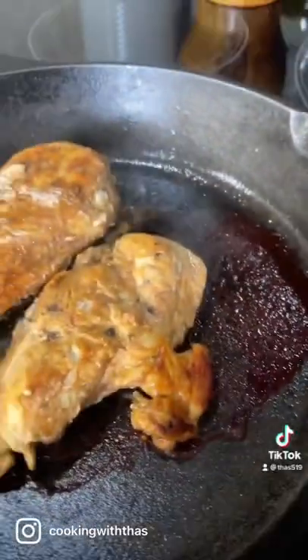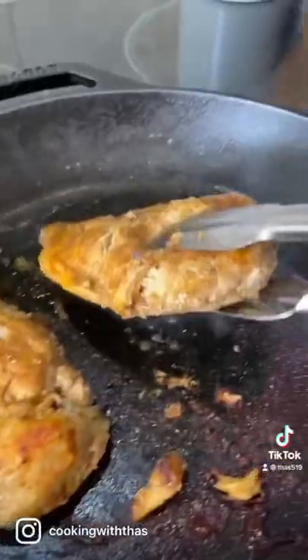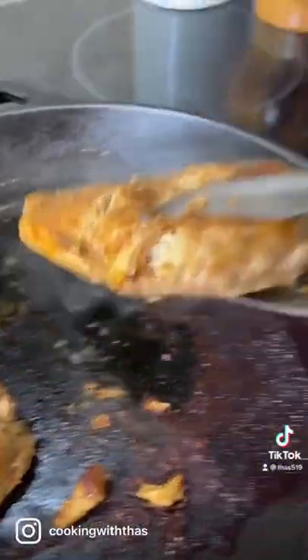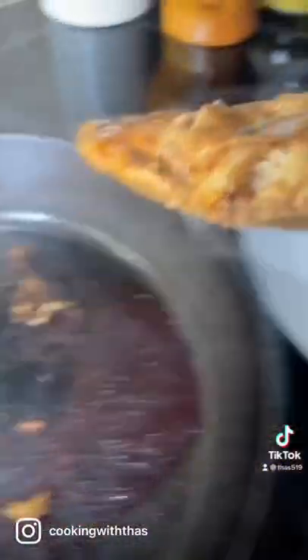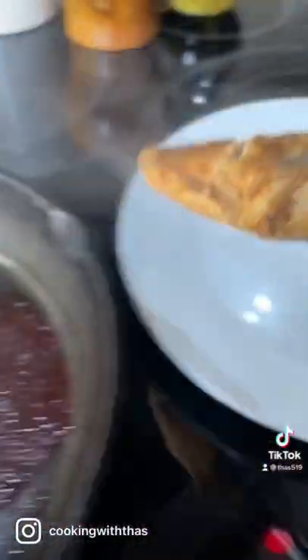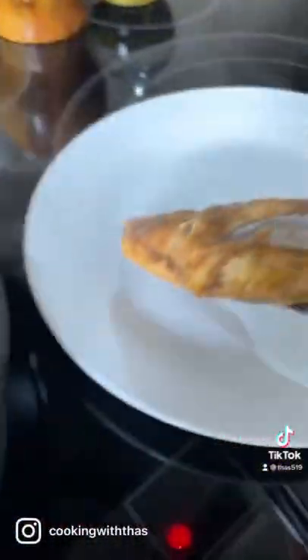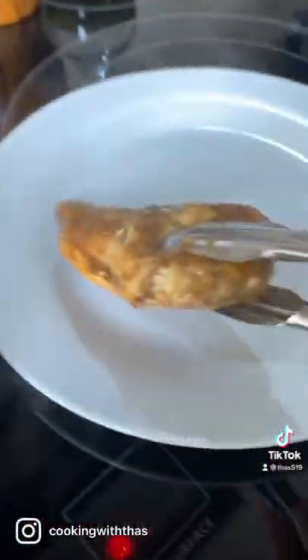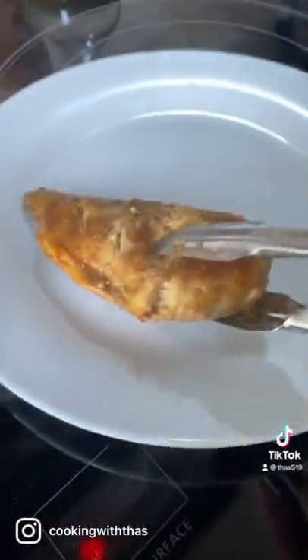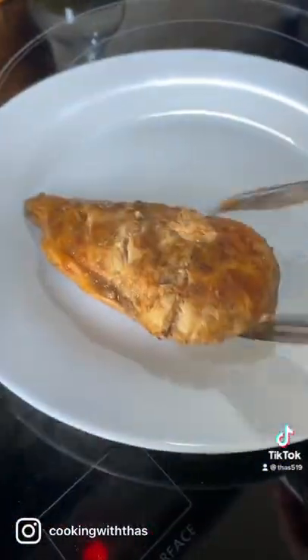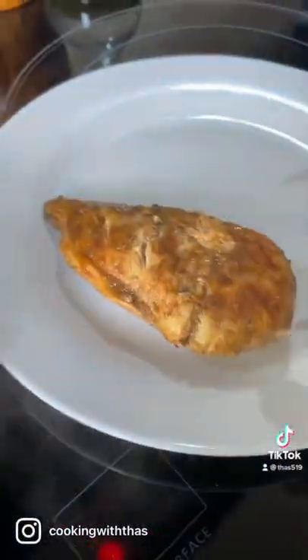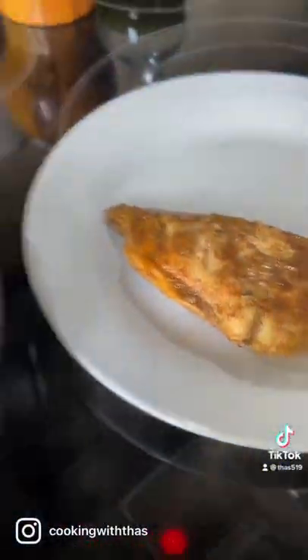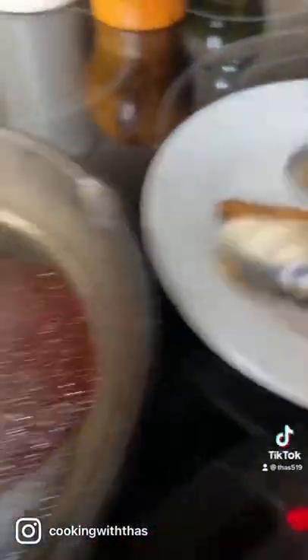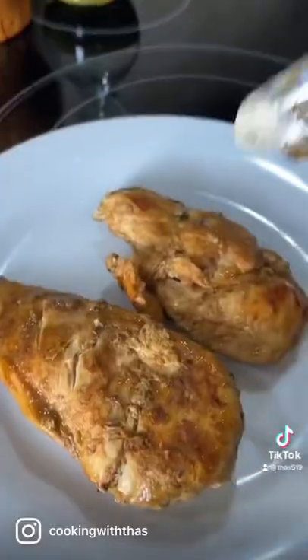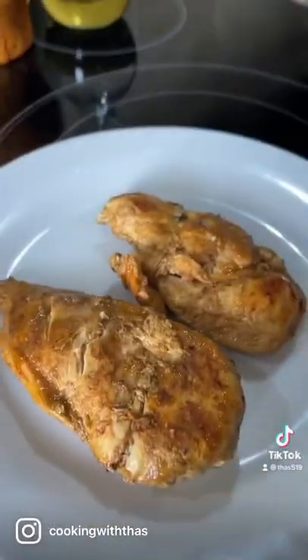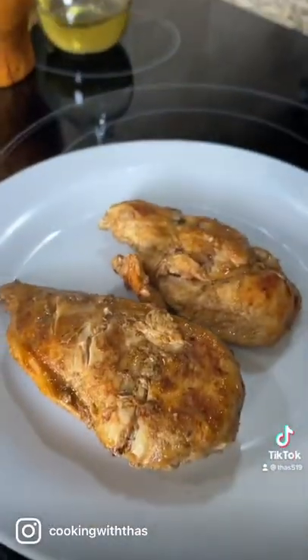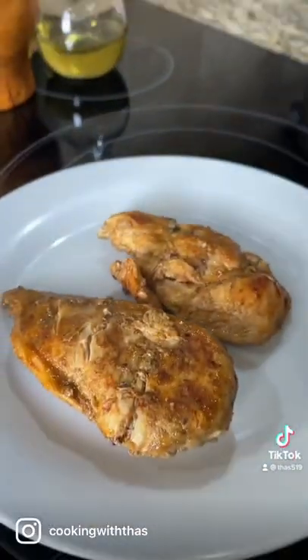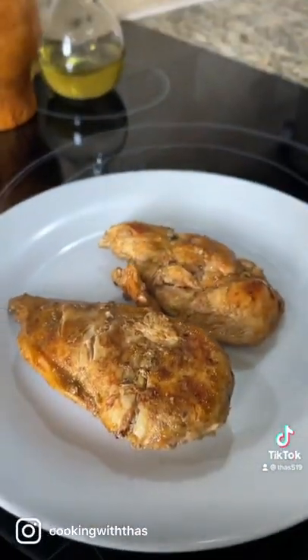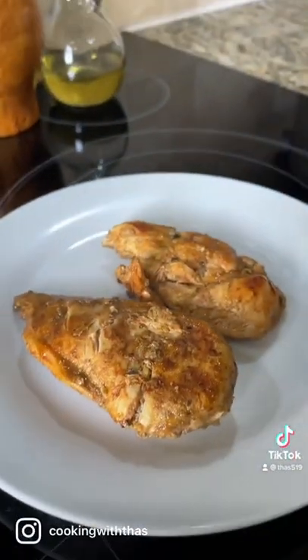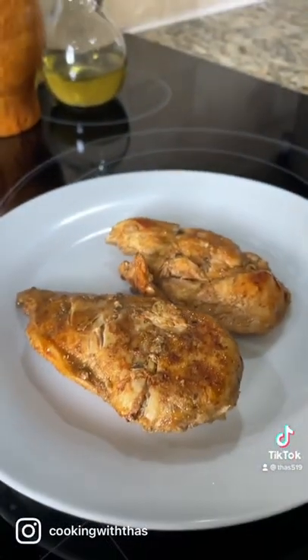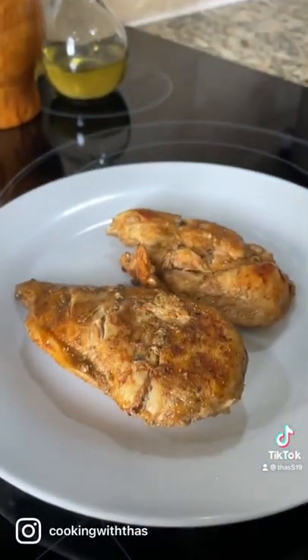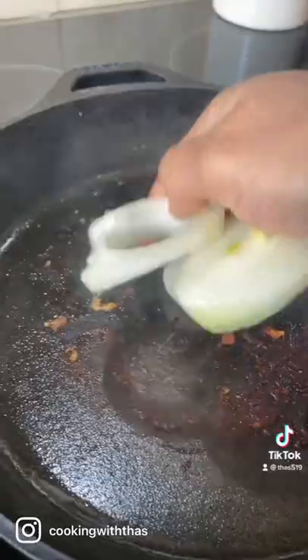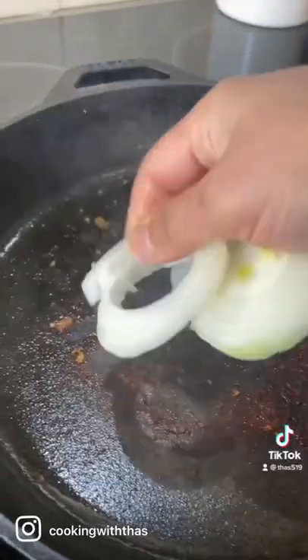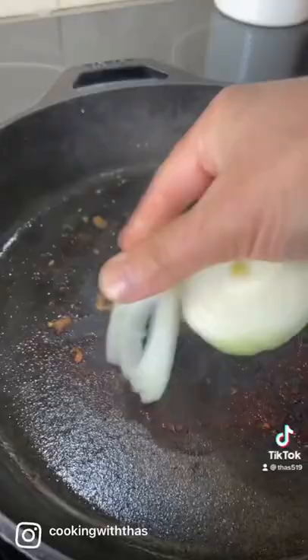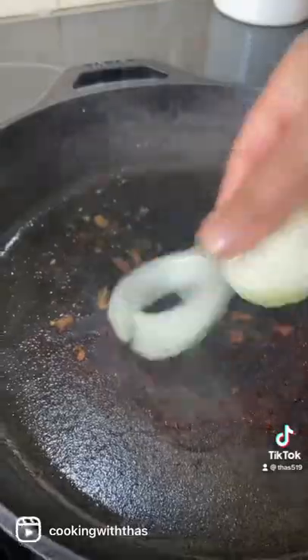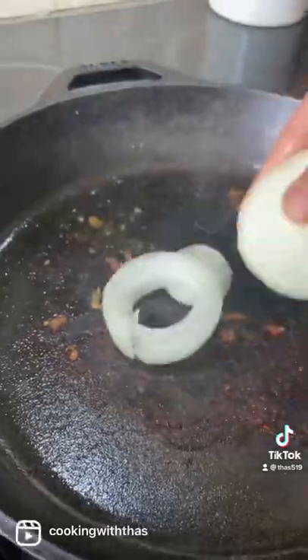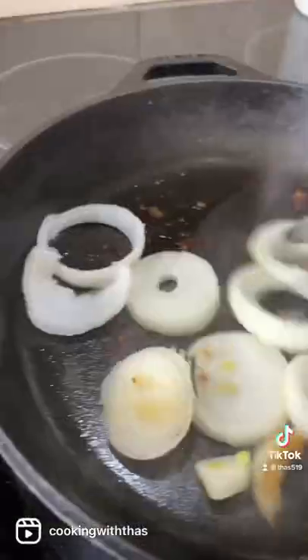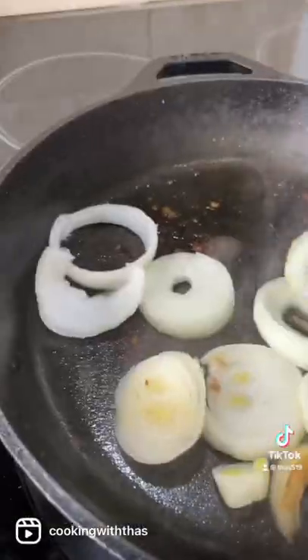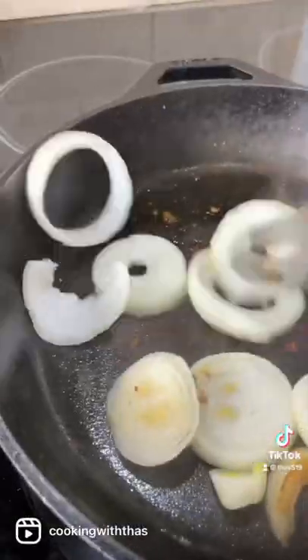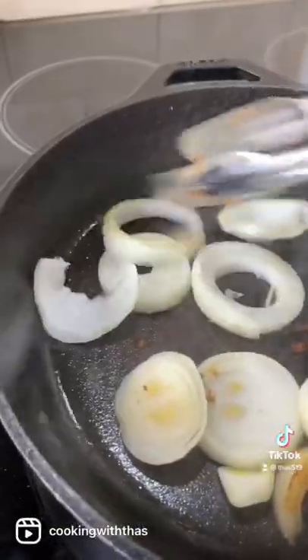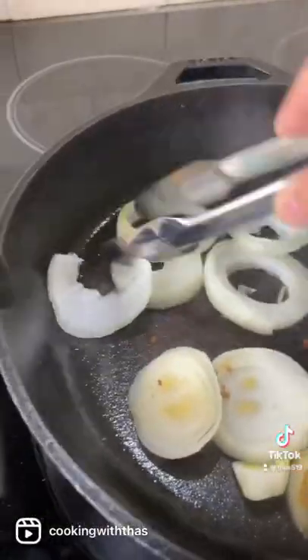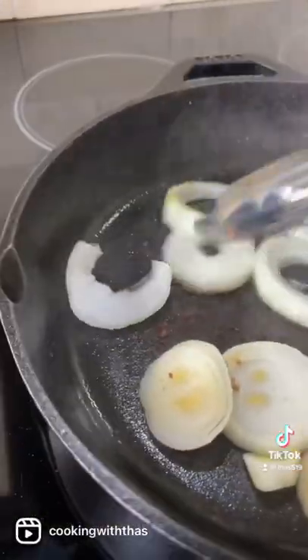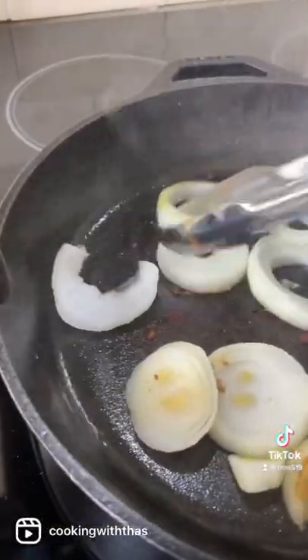Transfer to a plate. In the same pan, gonna add some sliced onion. Sauté for a few minutes.